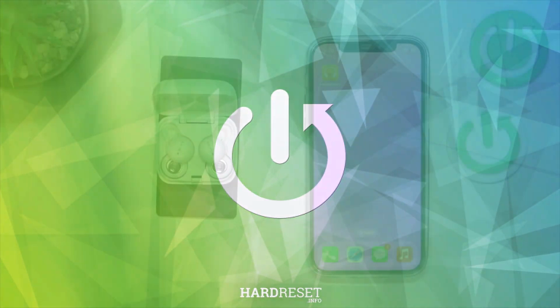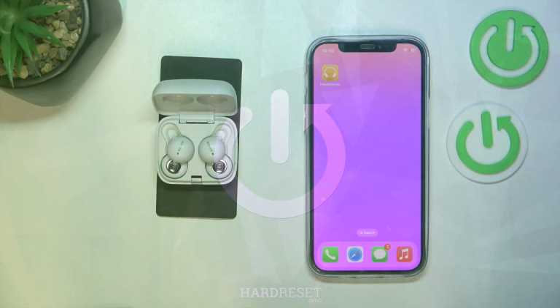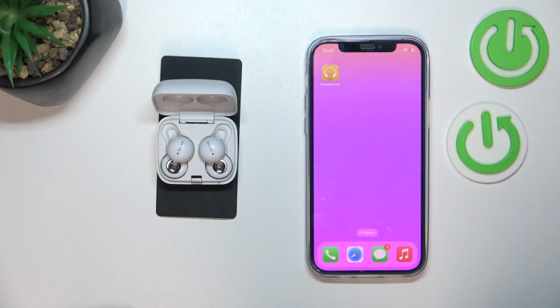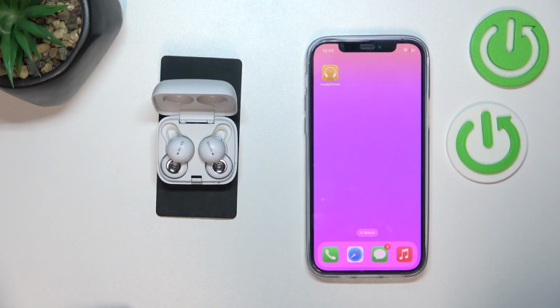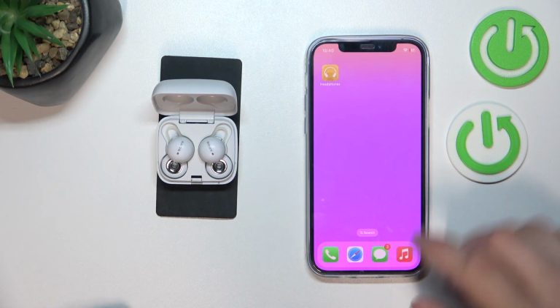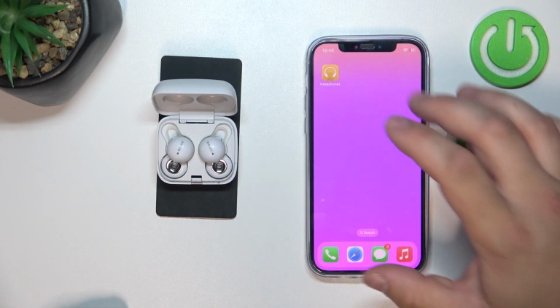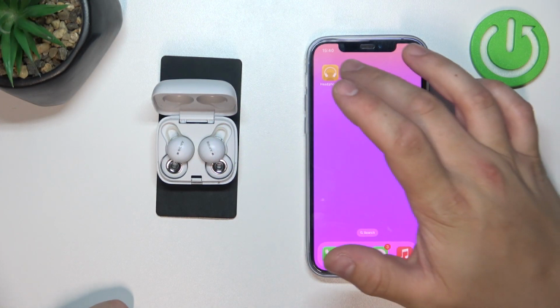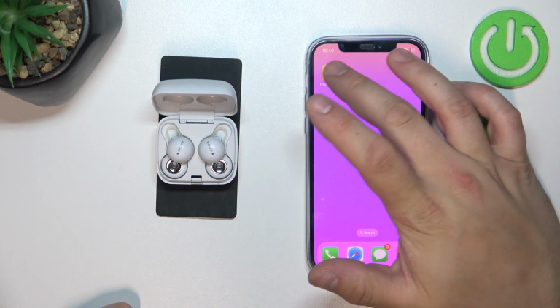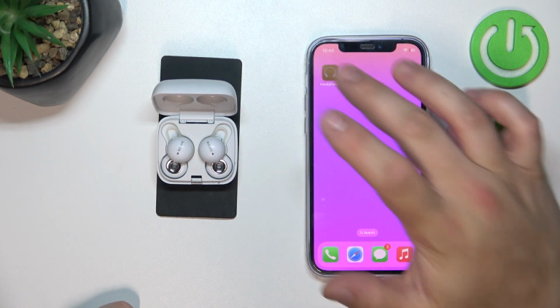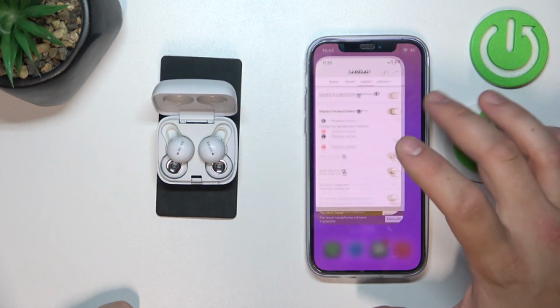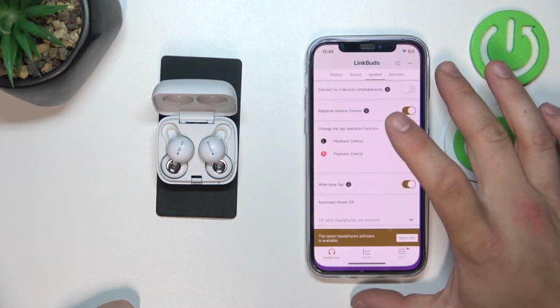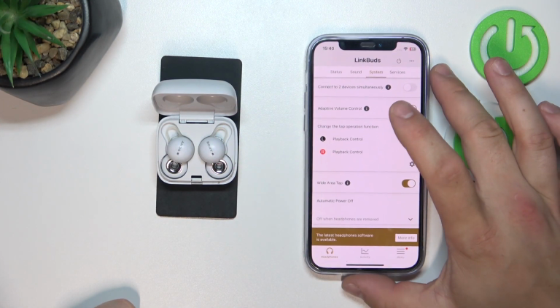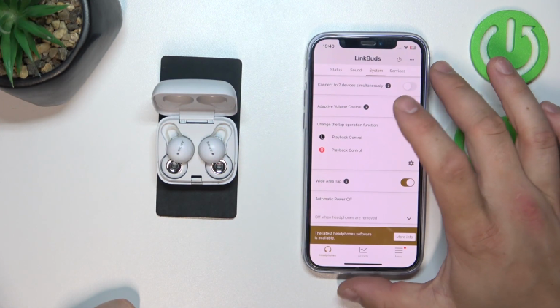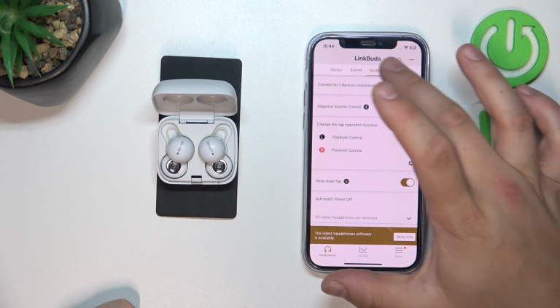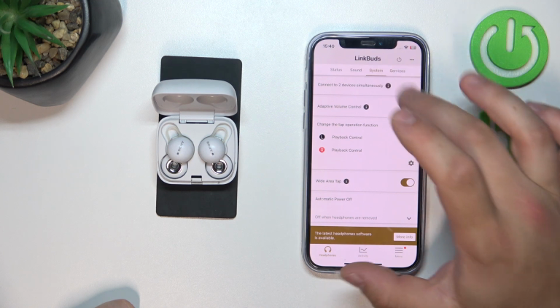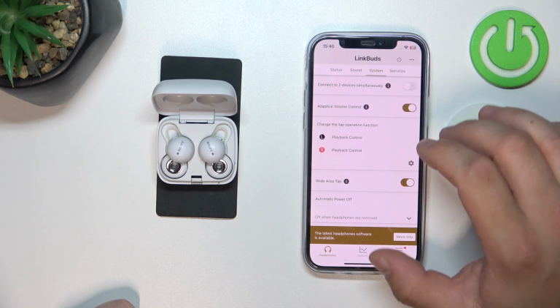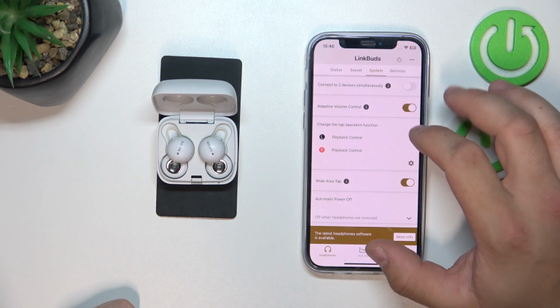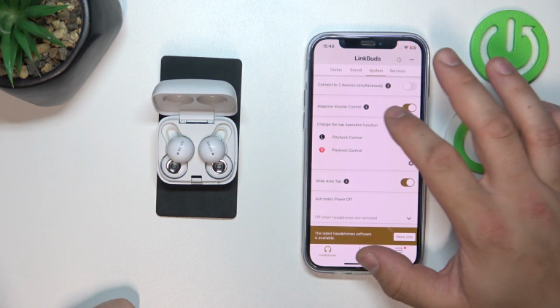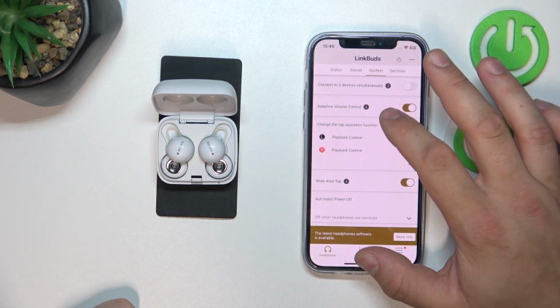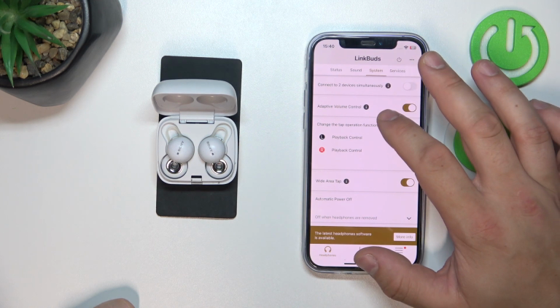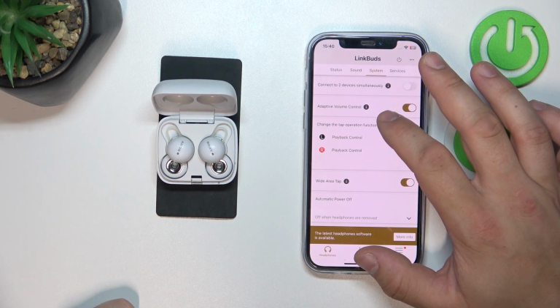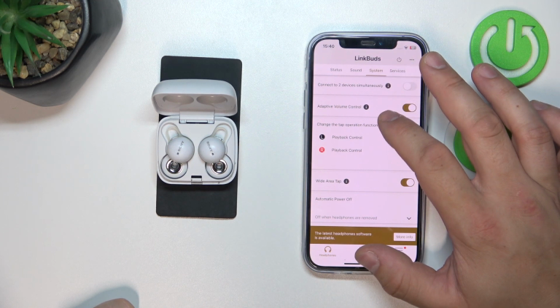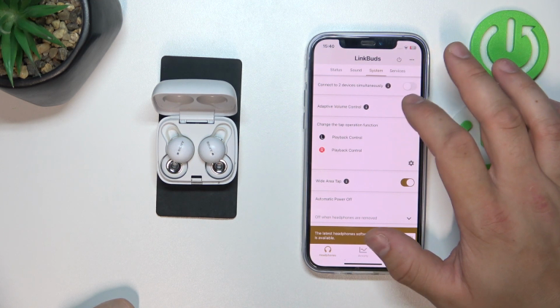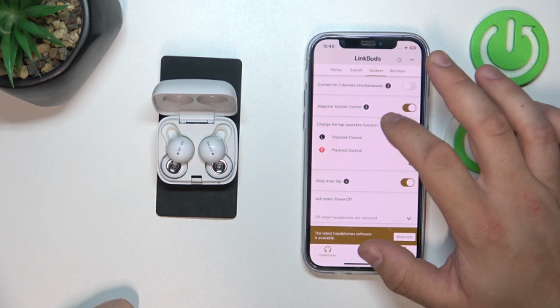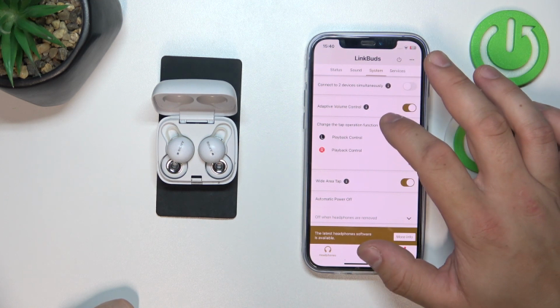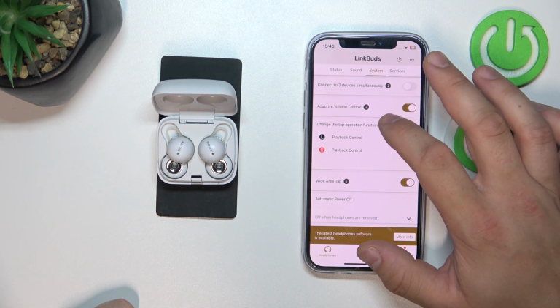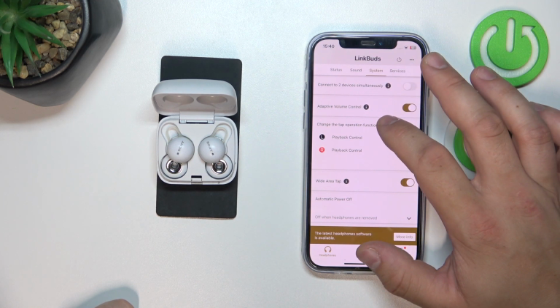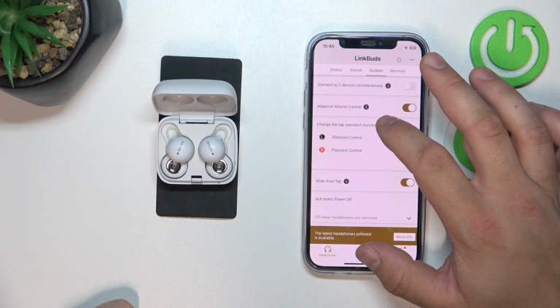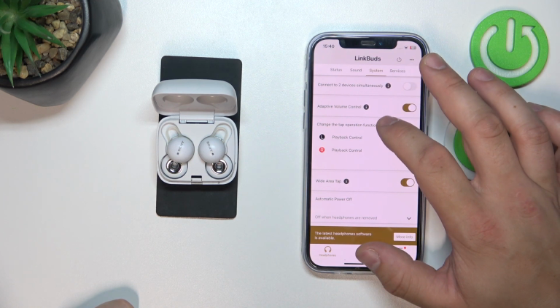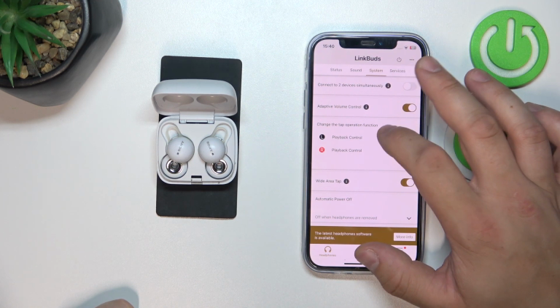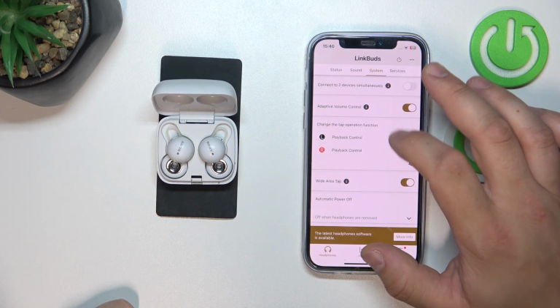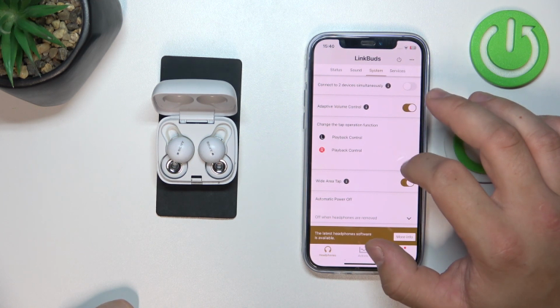To begin, go to the Sony Headphones app, enter System, and go to Change Tab Operation Function.